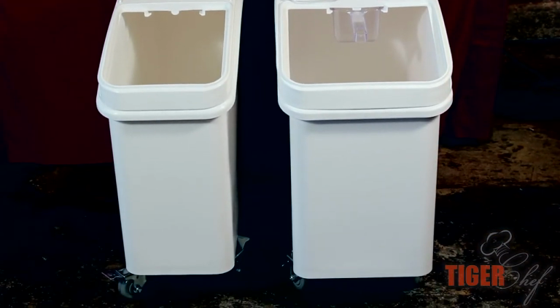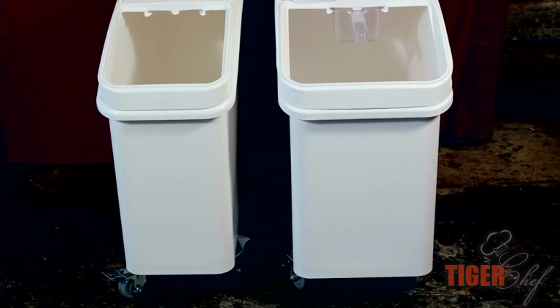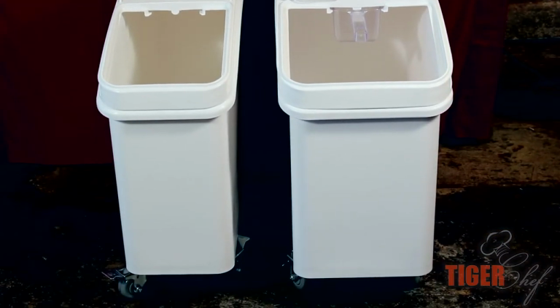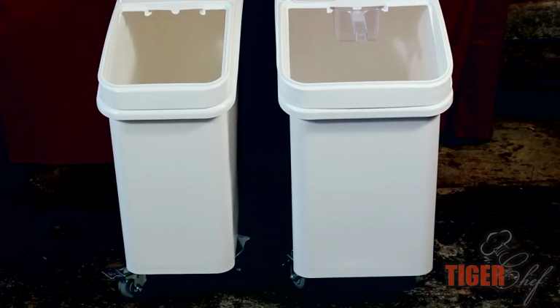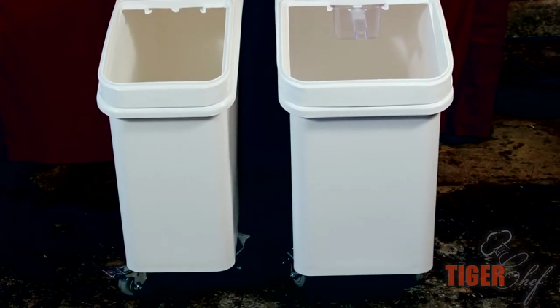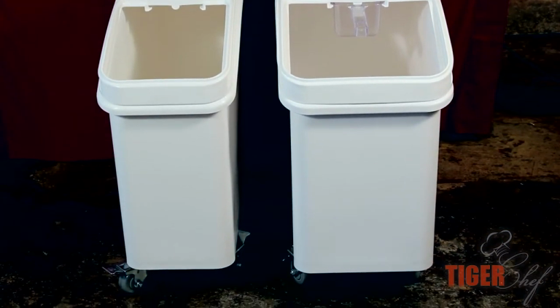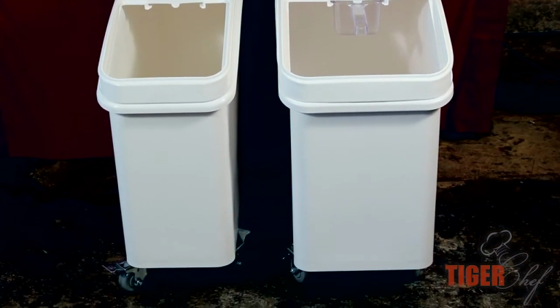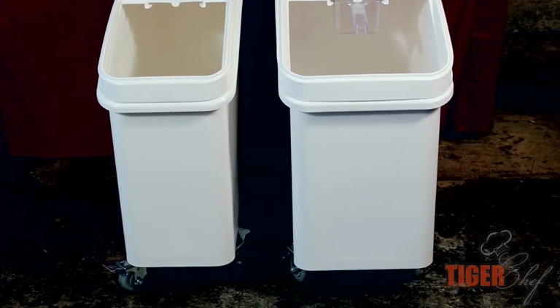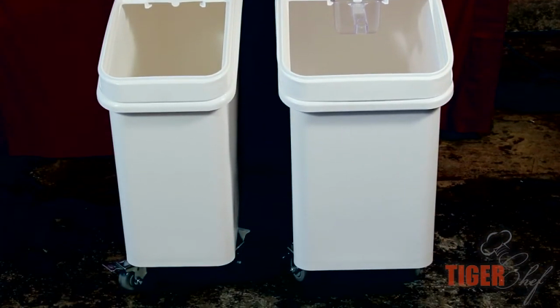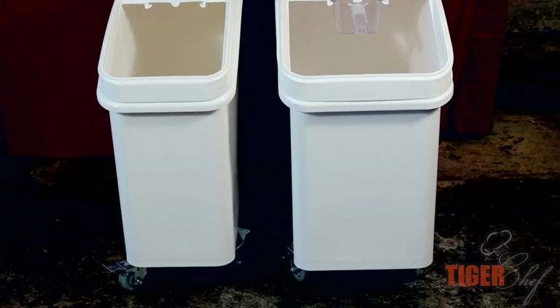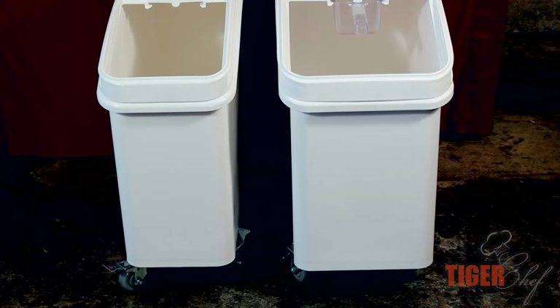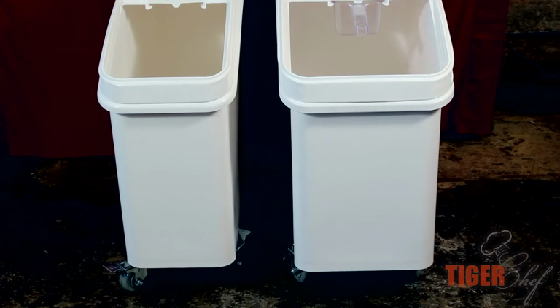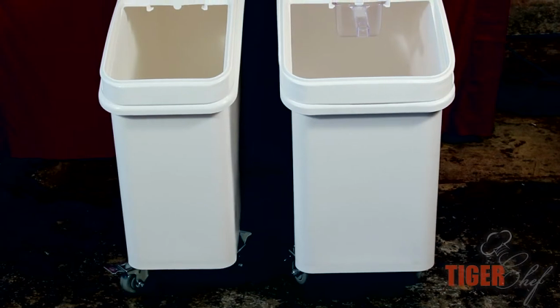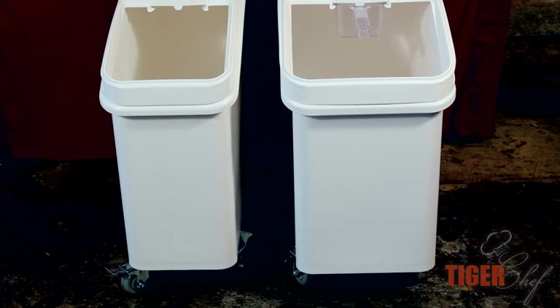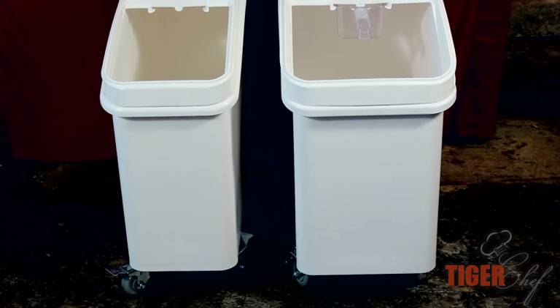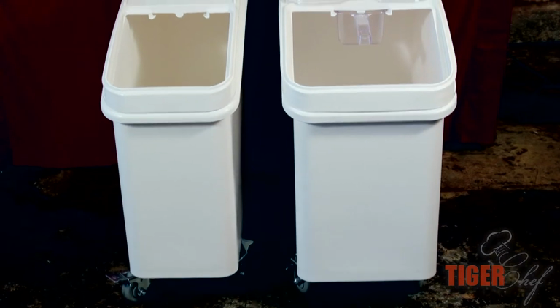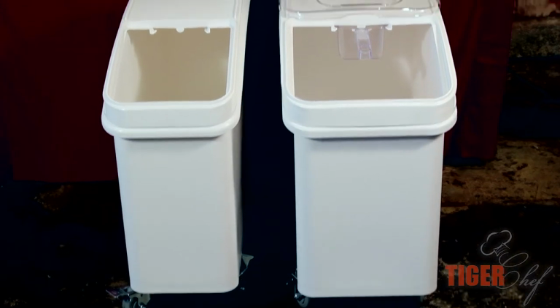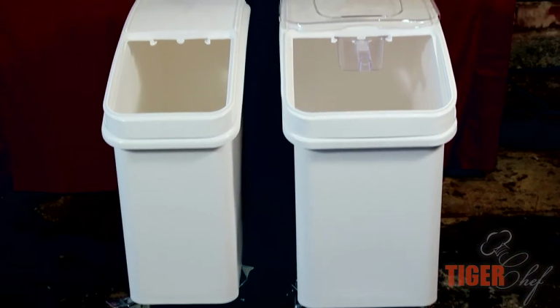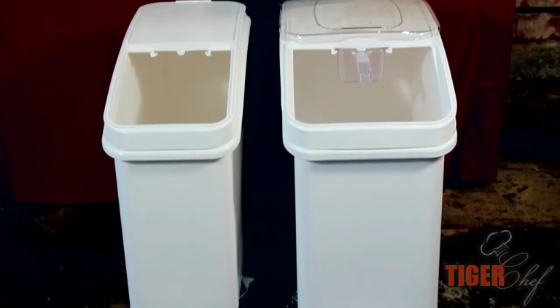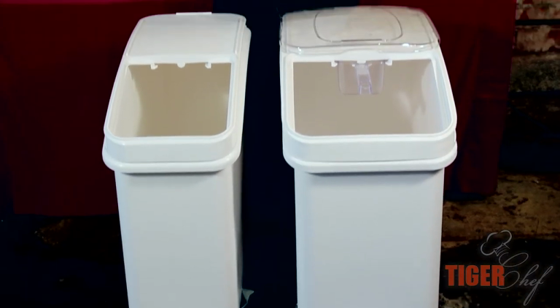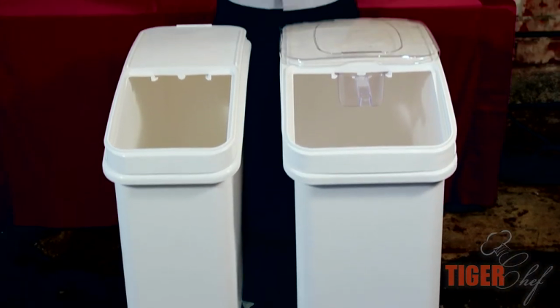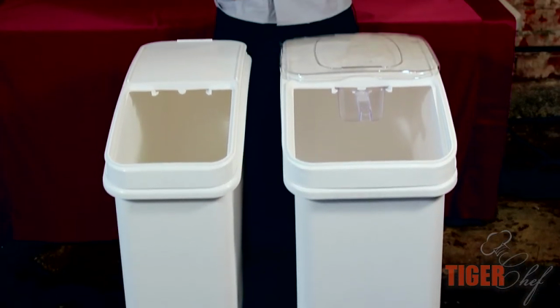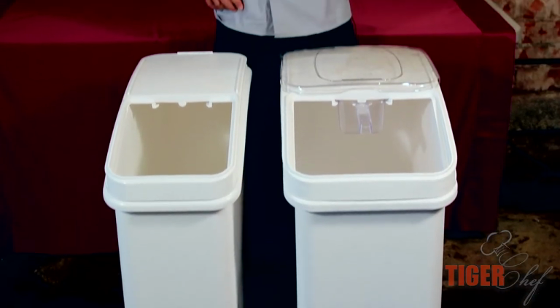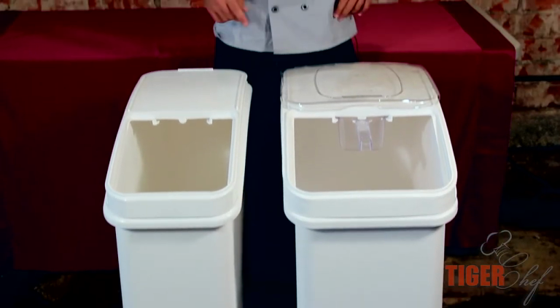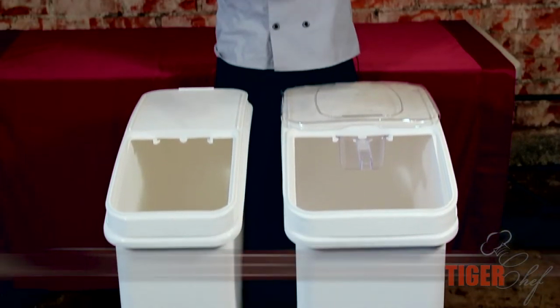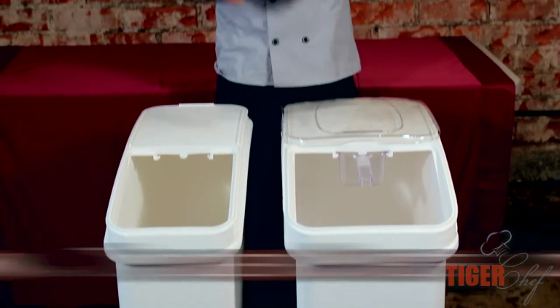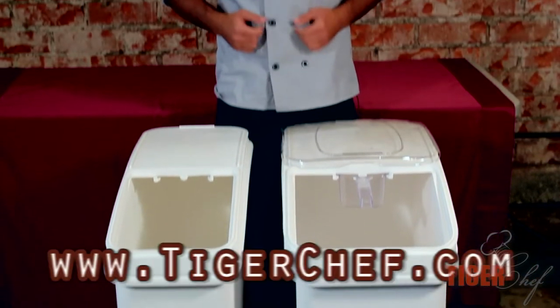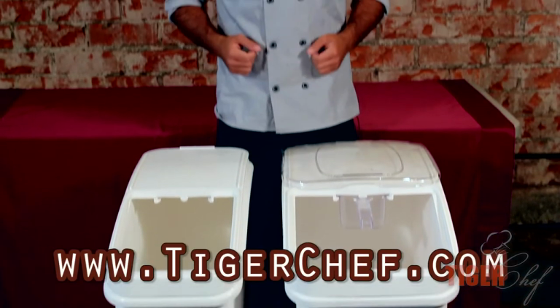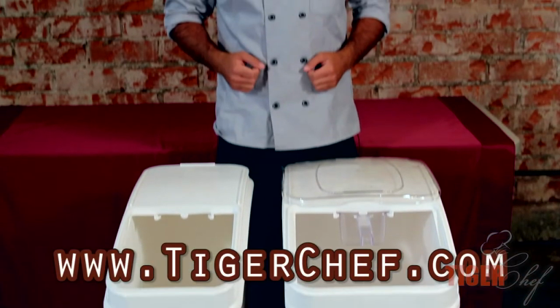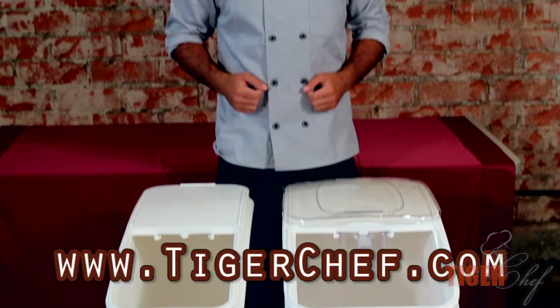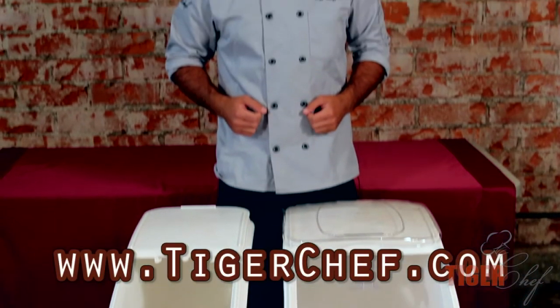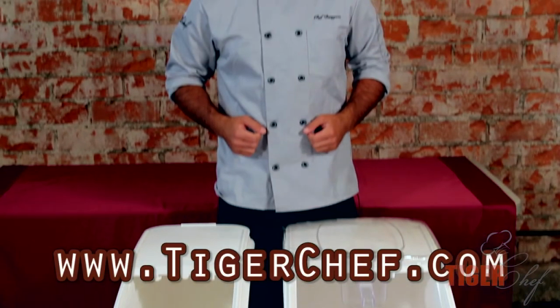For more instructional videos, you guys should subscribe to our YouTube channel. For all your chef needs, I'll see you guys at TigerChef.com.